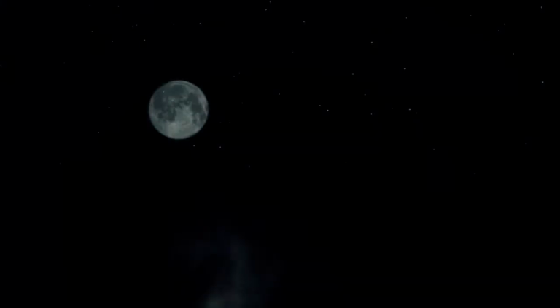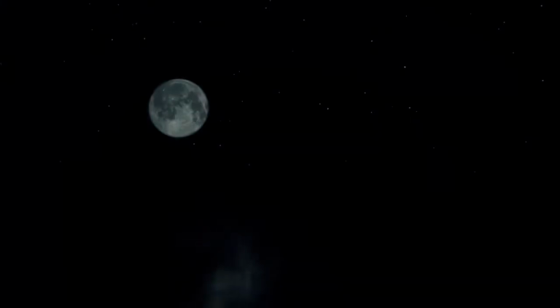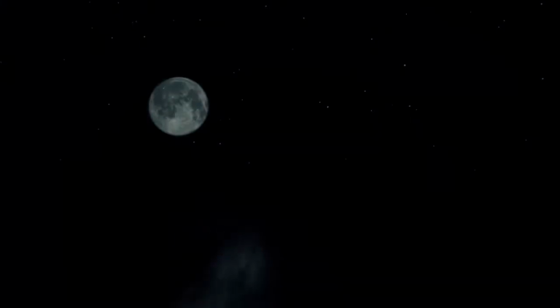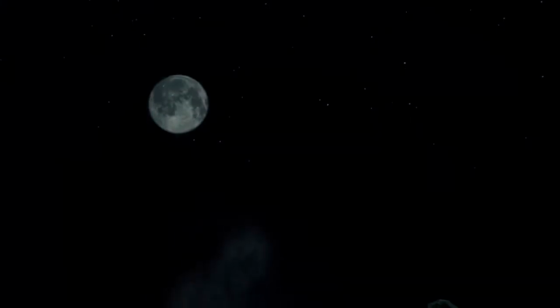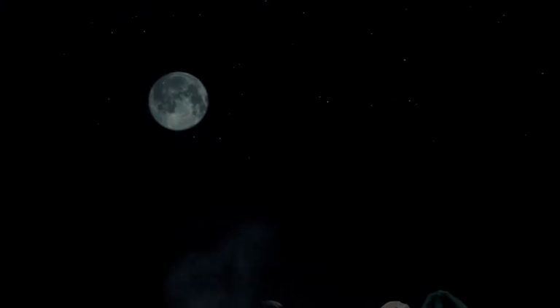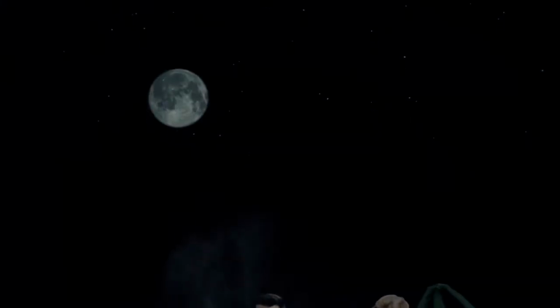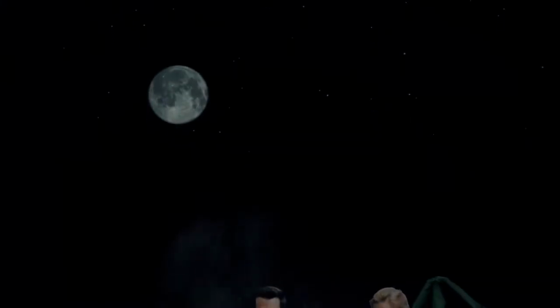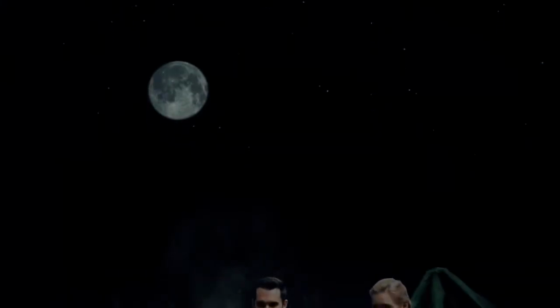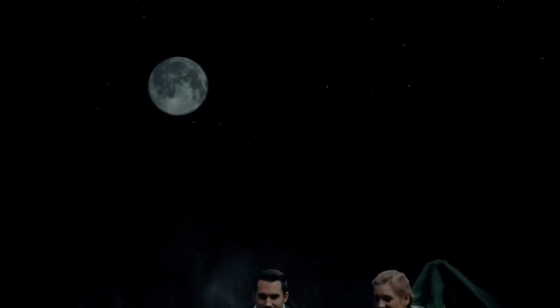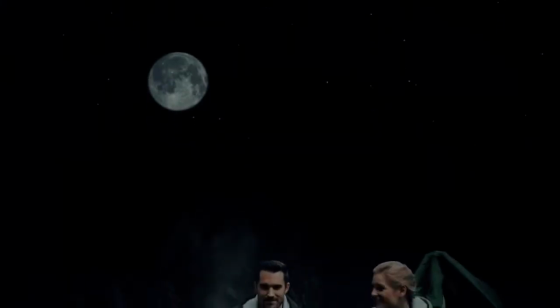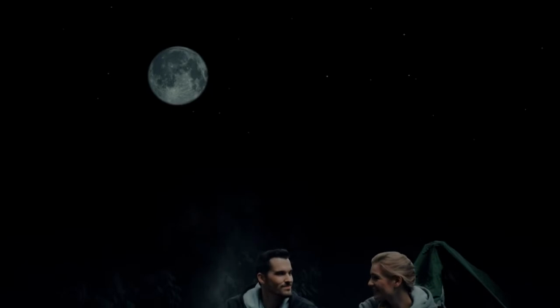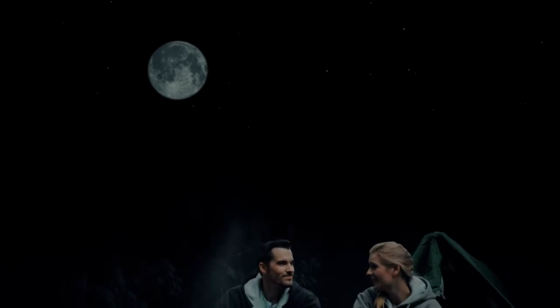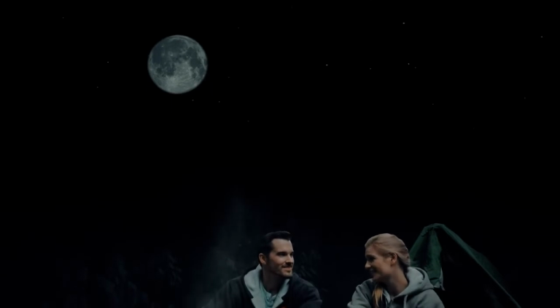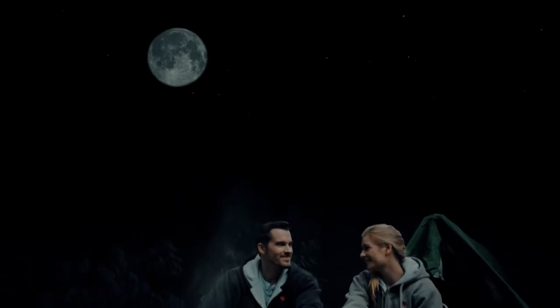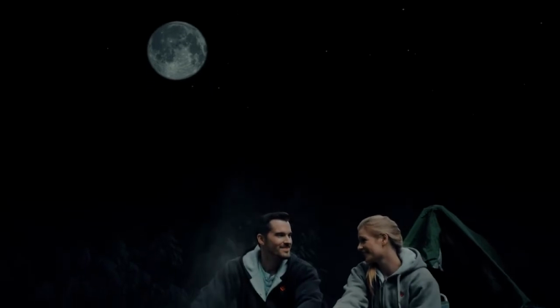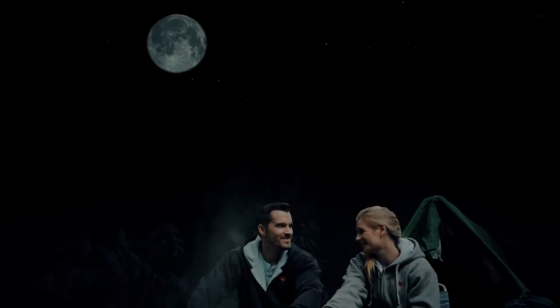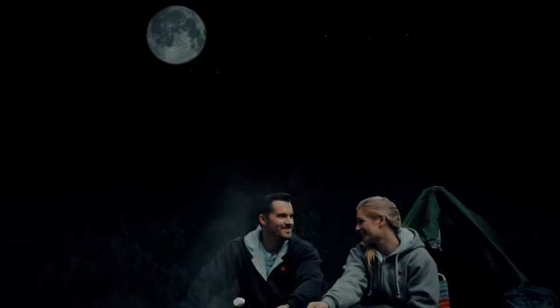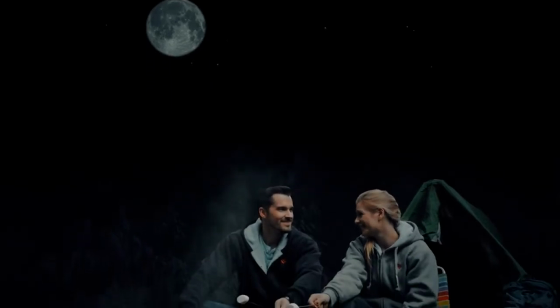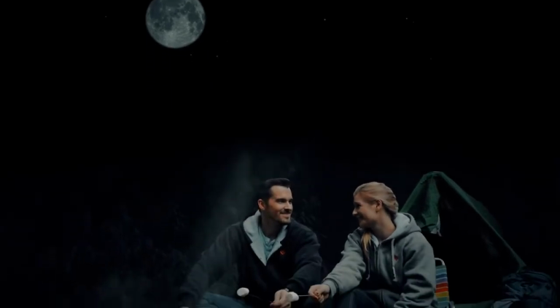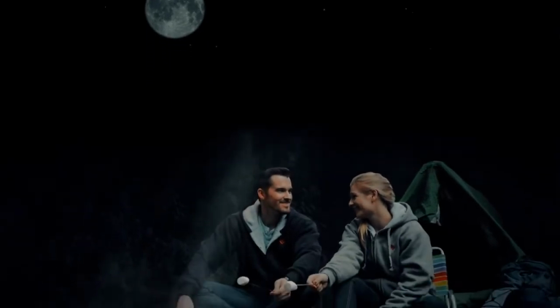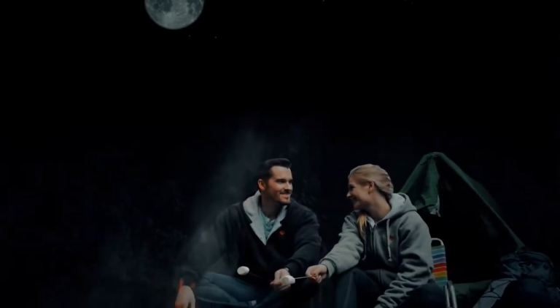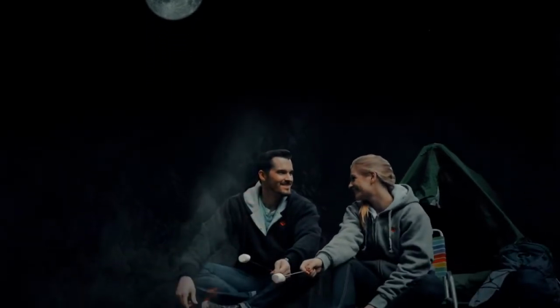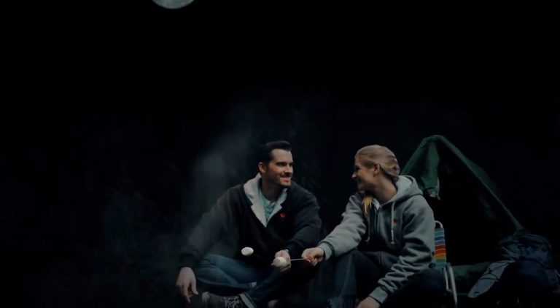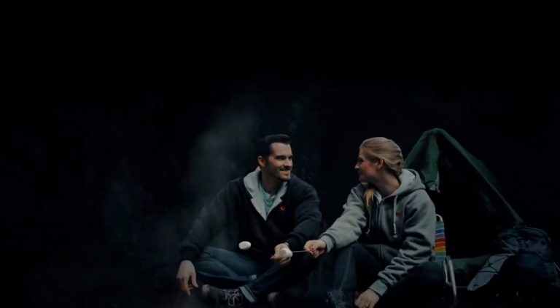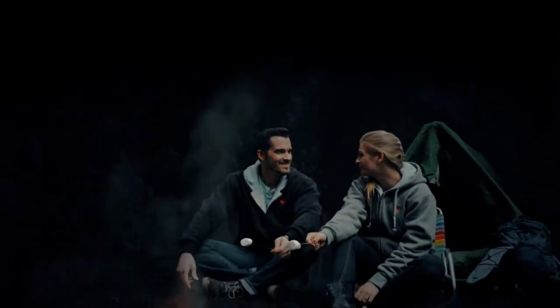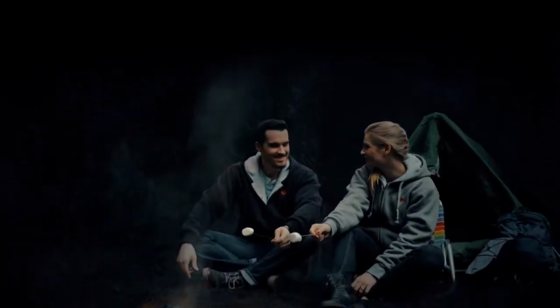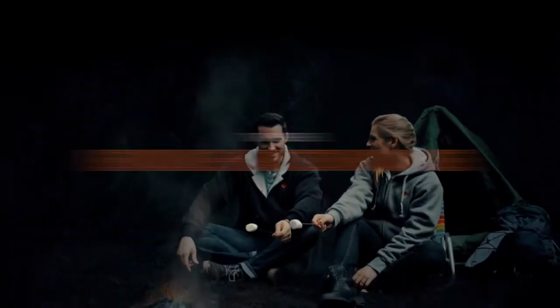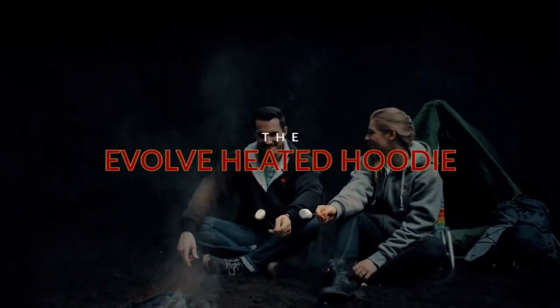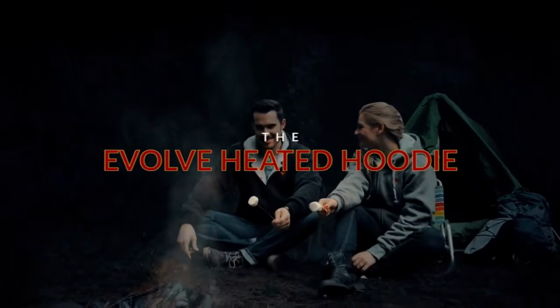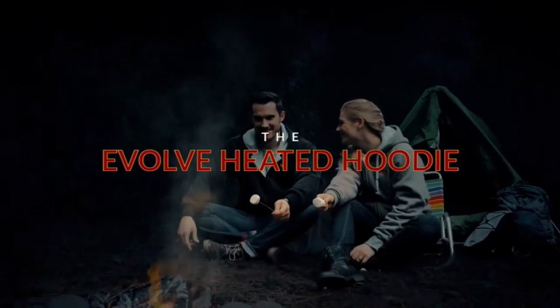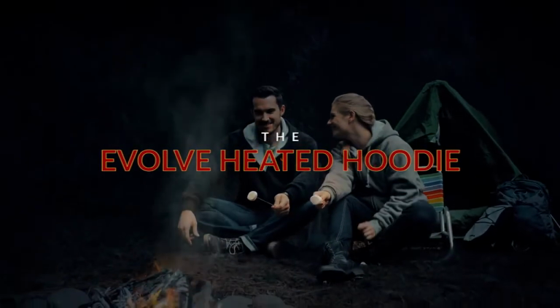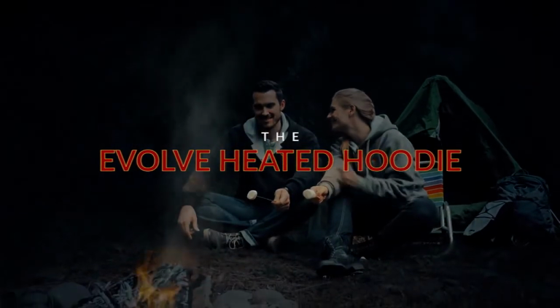Conquer the cold by staying warm all day — from work to play — with the Evolve Heated Hoodie.